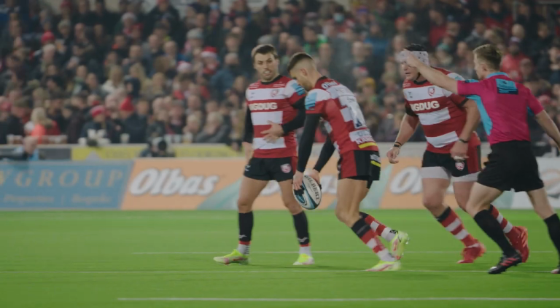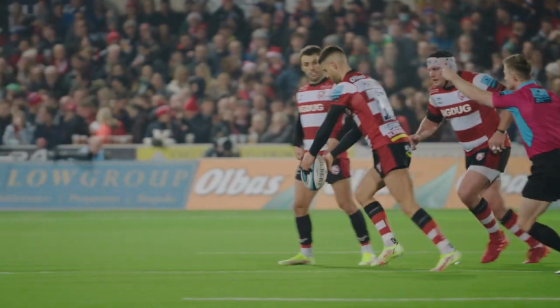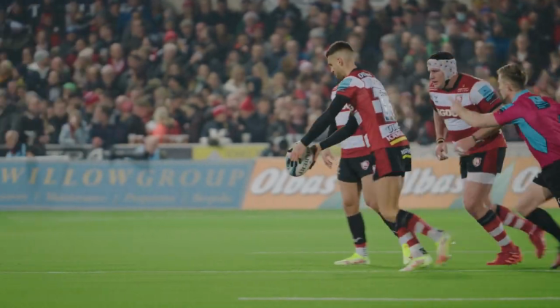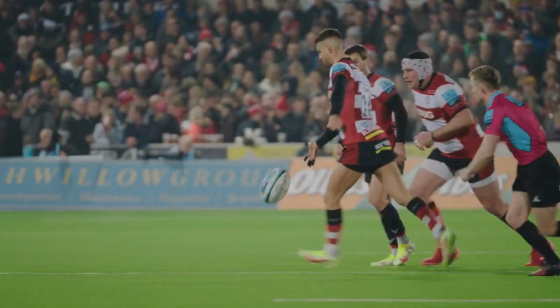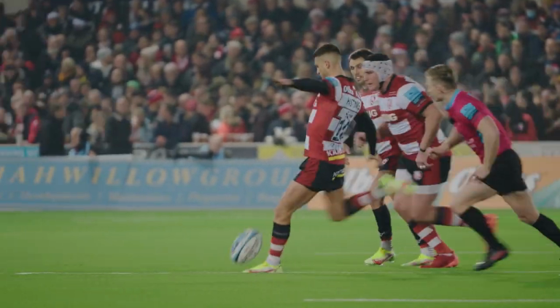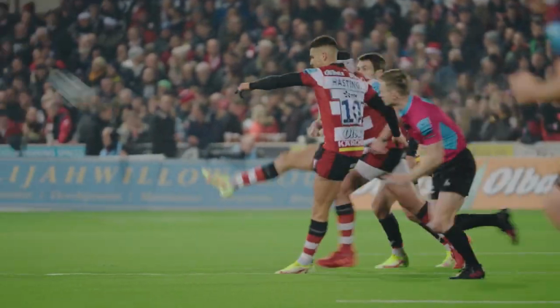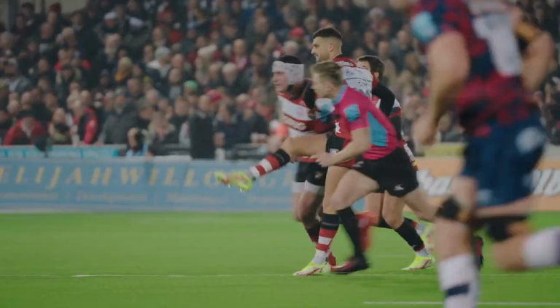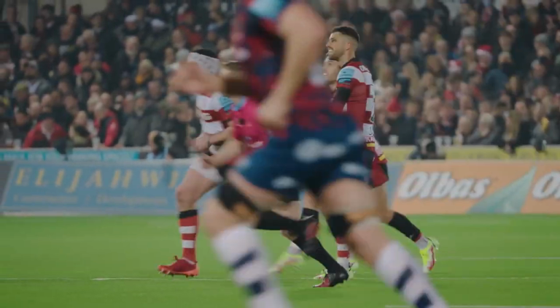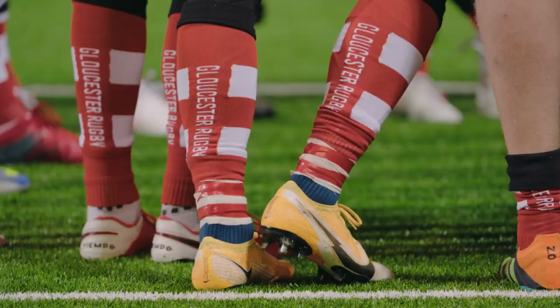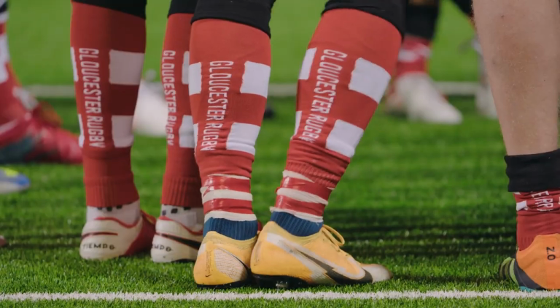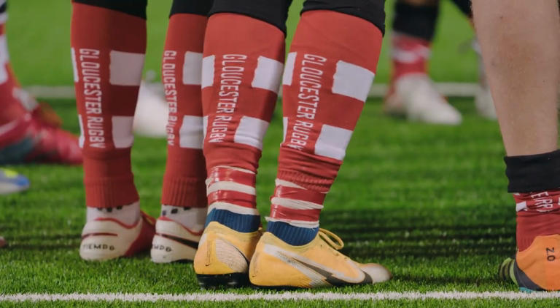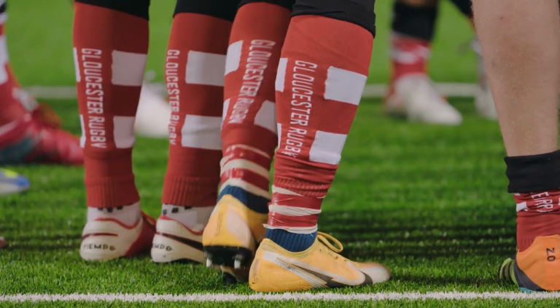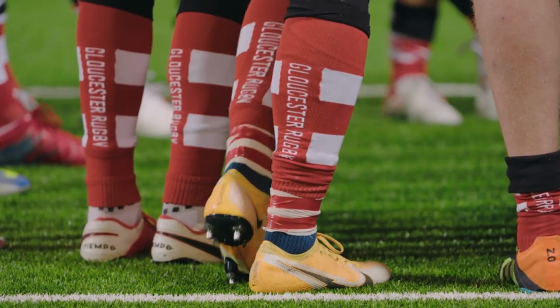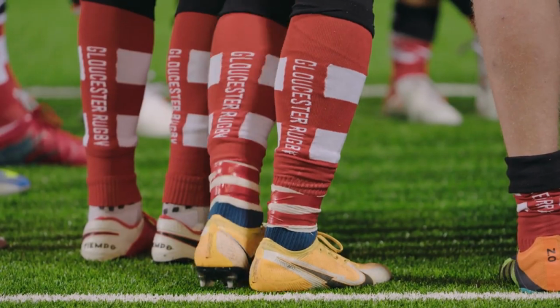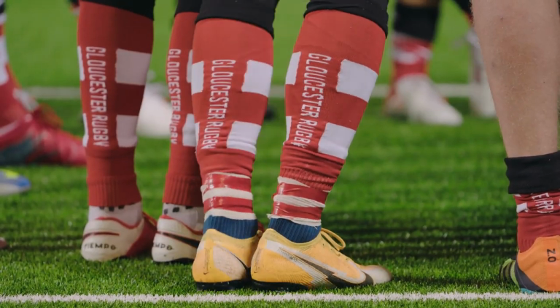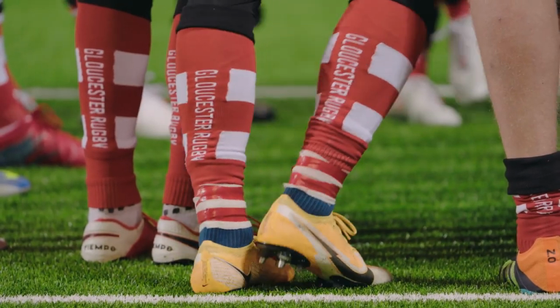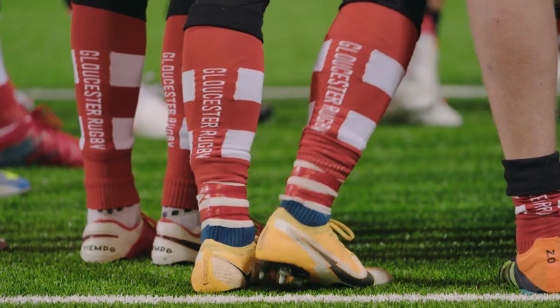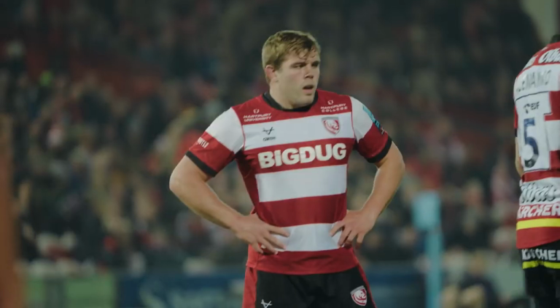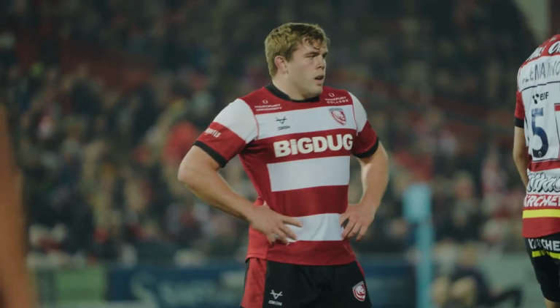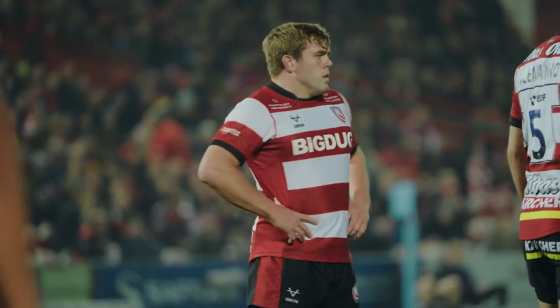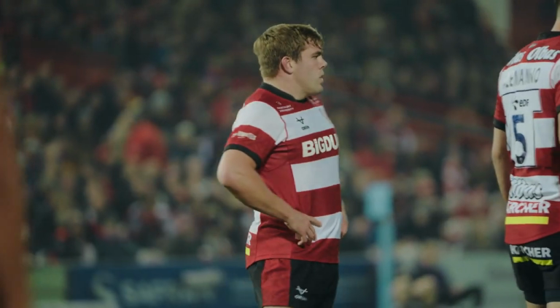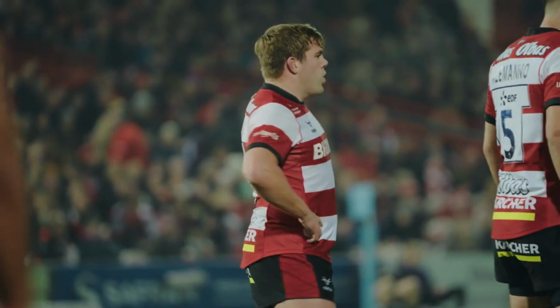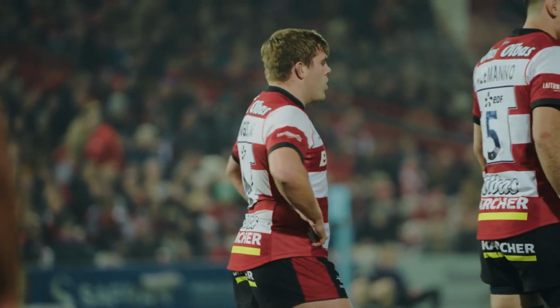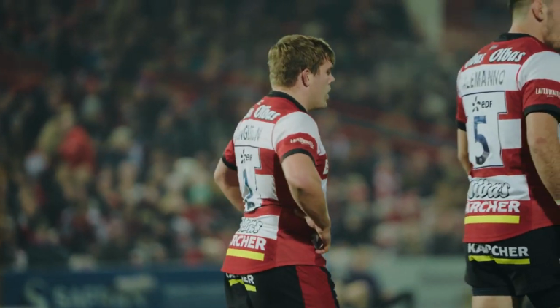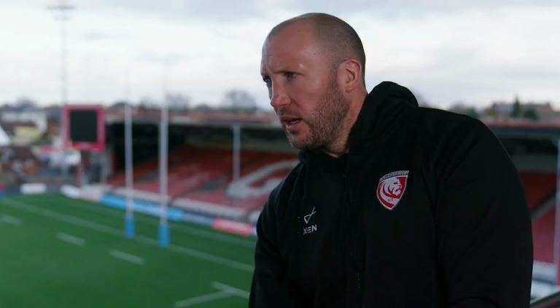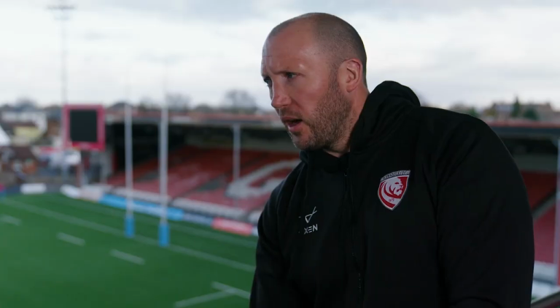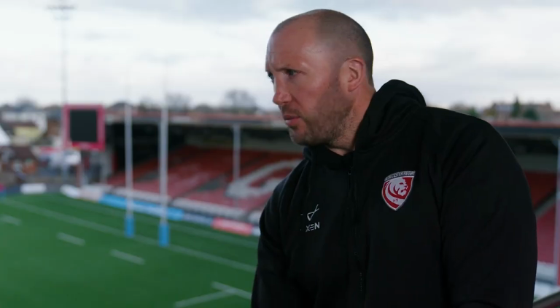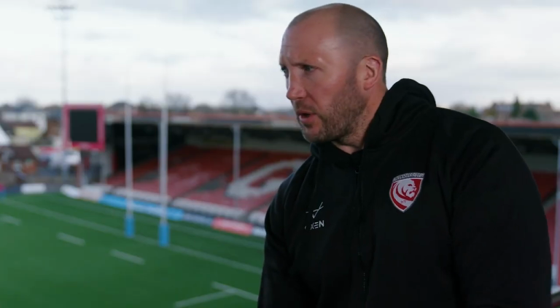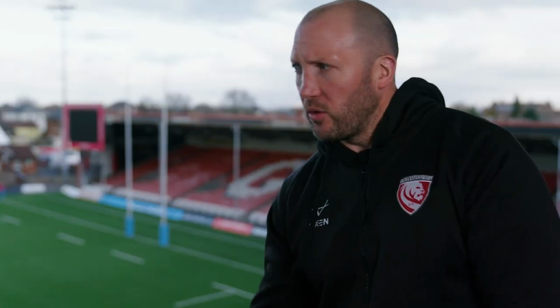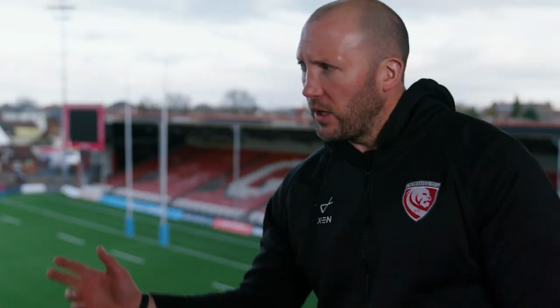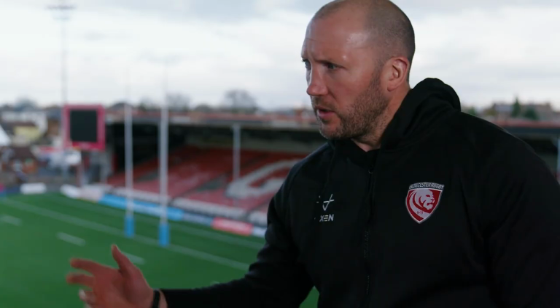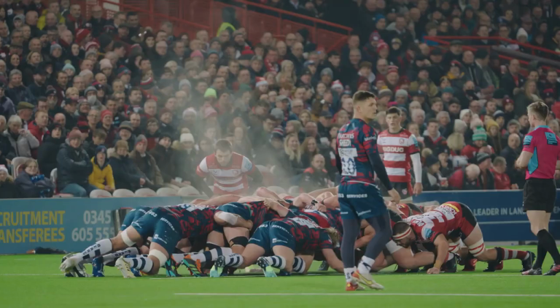This is the best surface in the league, hands down, potentially in rugby, and I've been blown away with it.